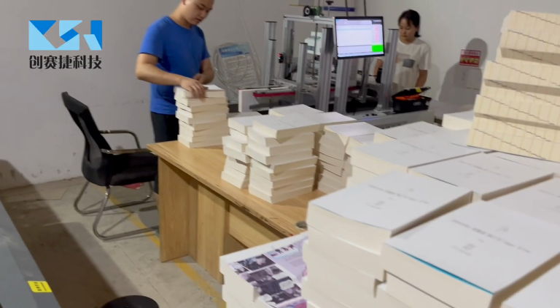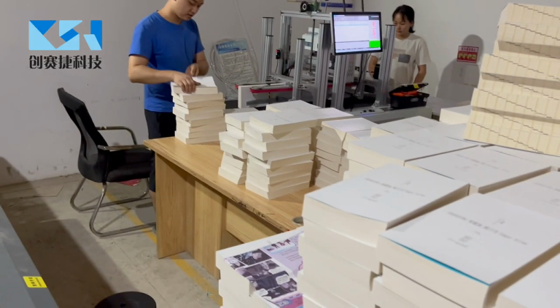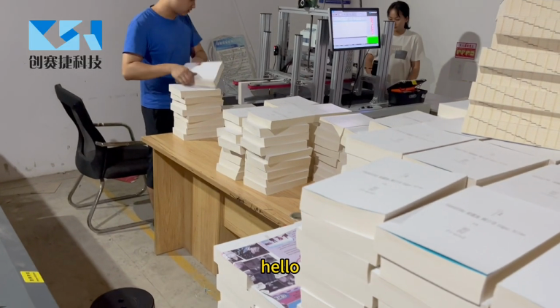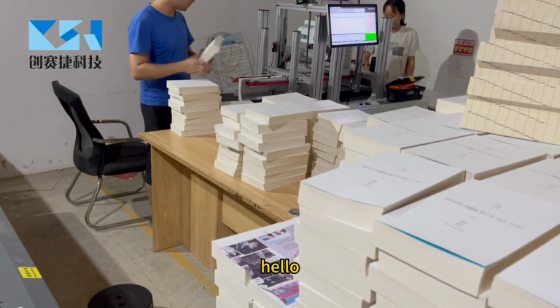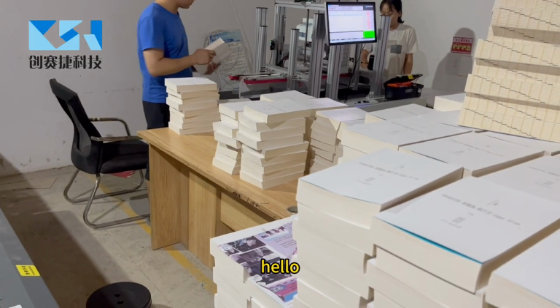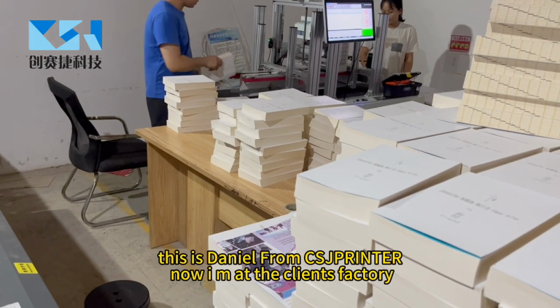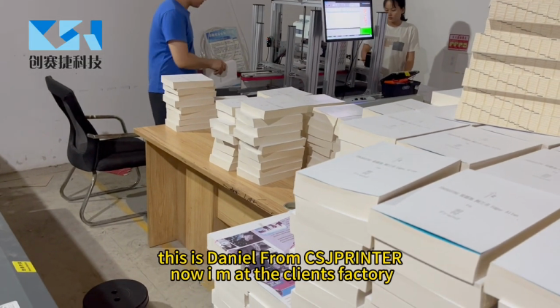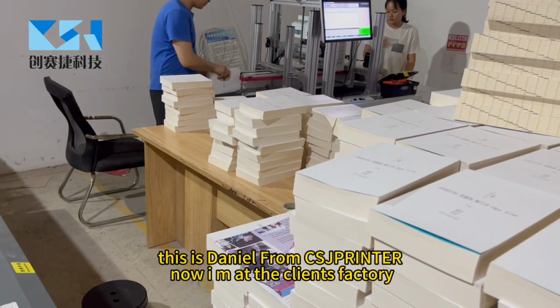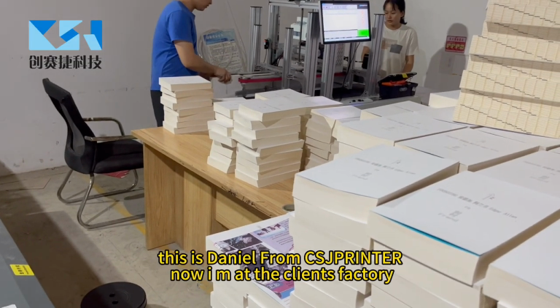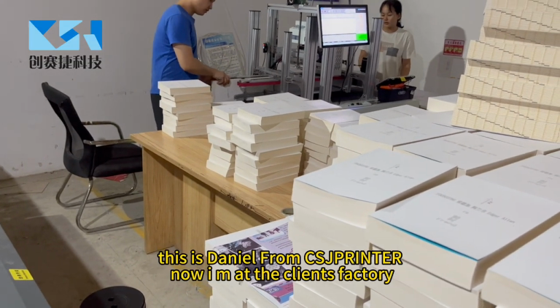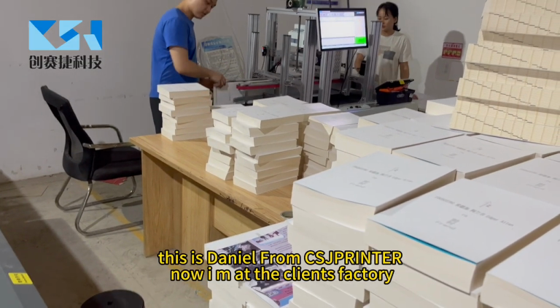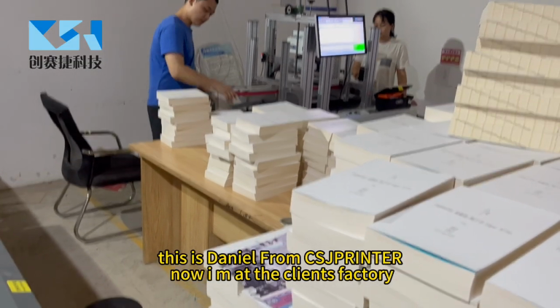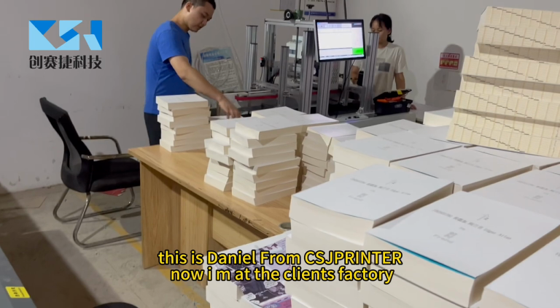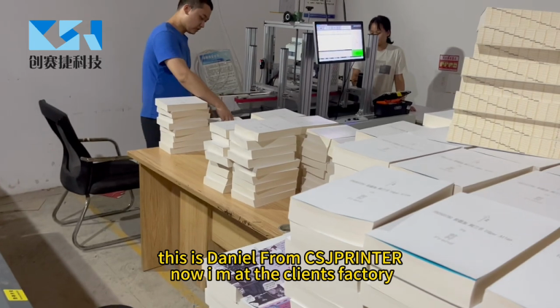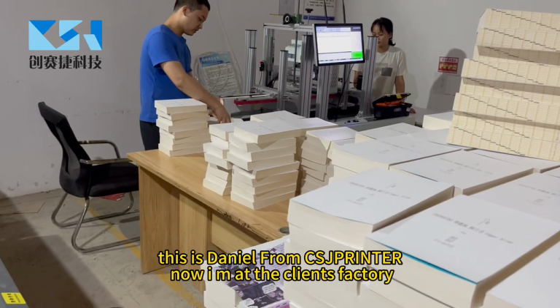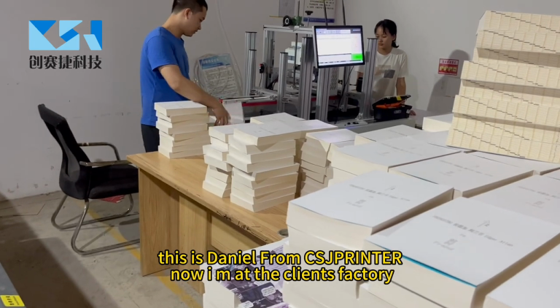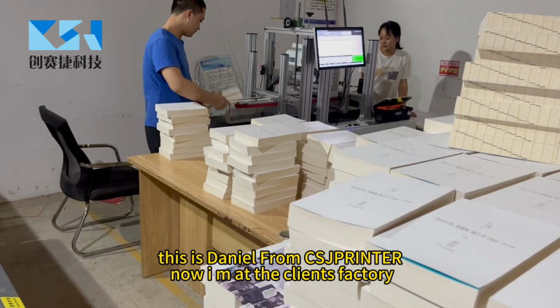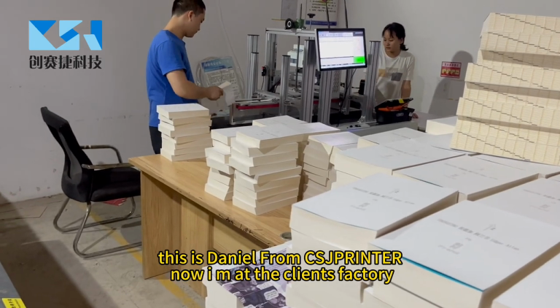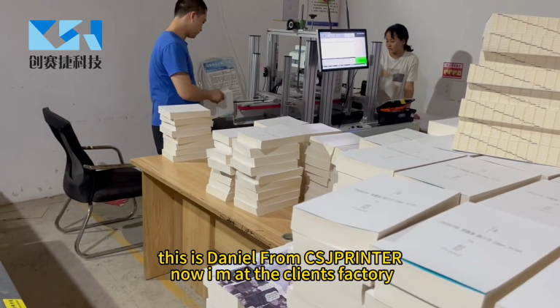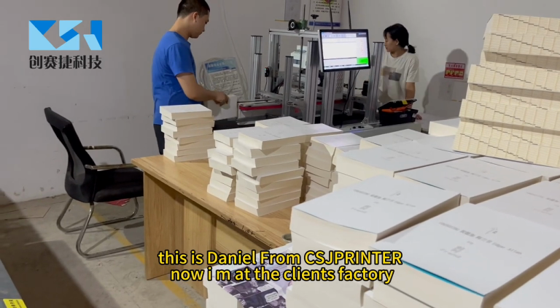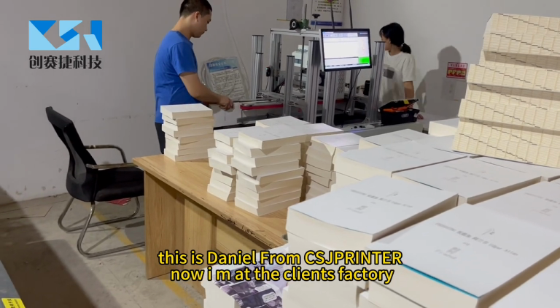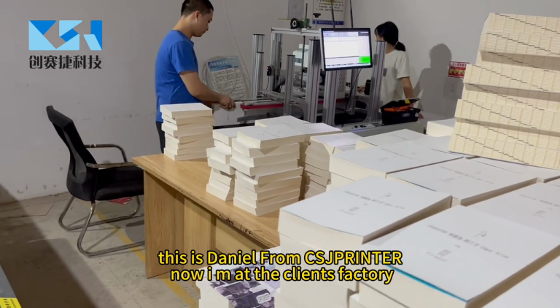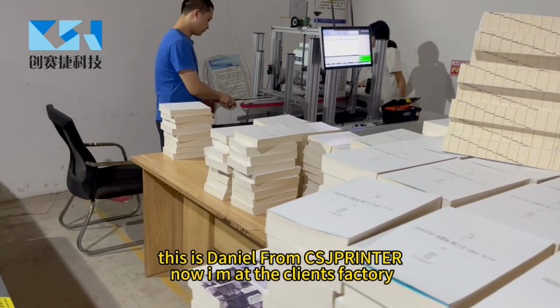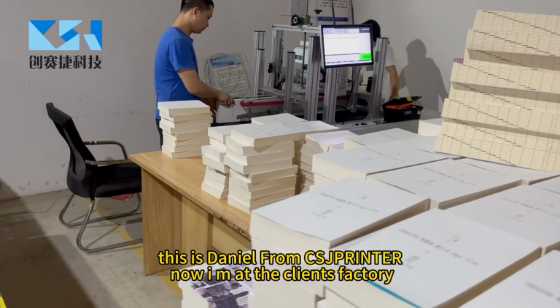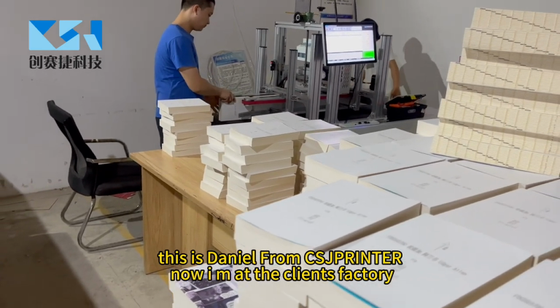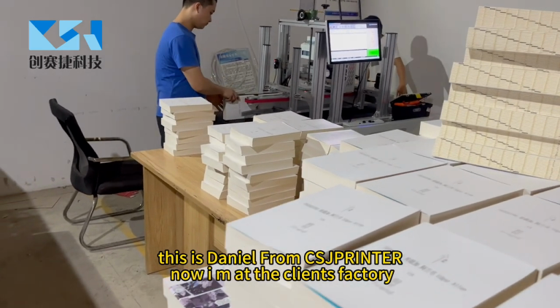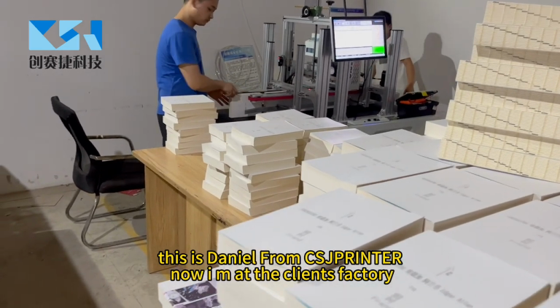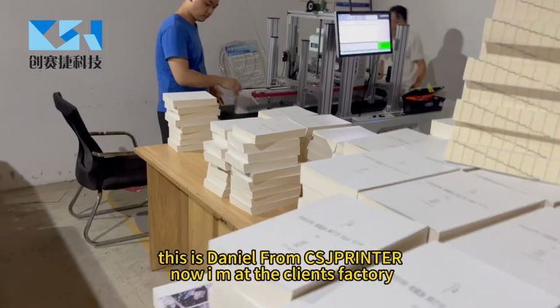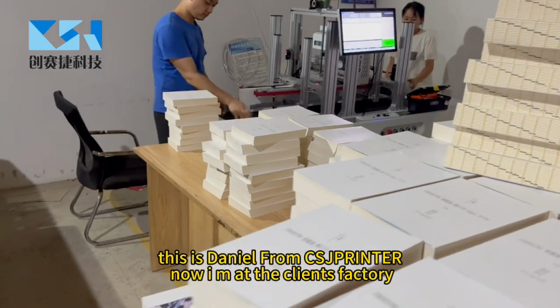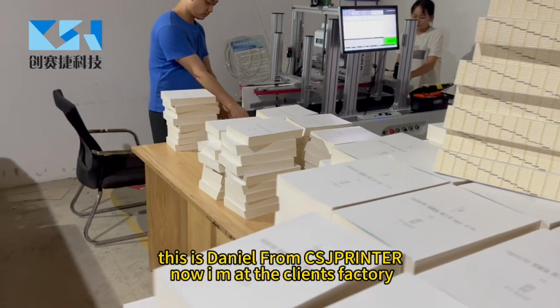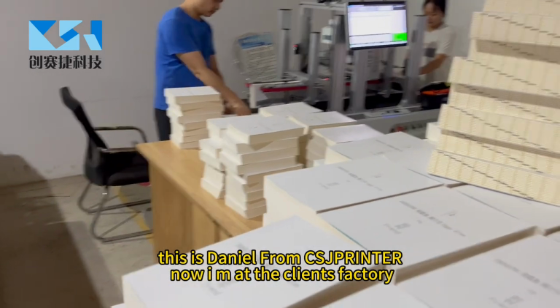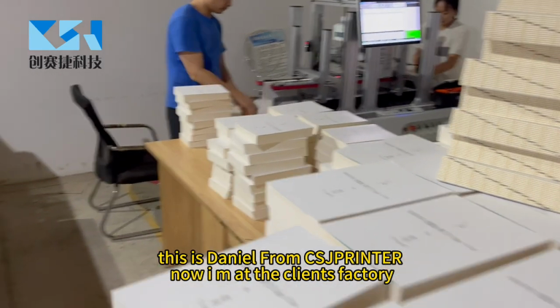Hello, this is Daniel Blancis, J Printer. Now I'm at the client's factory.